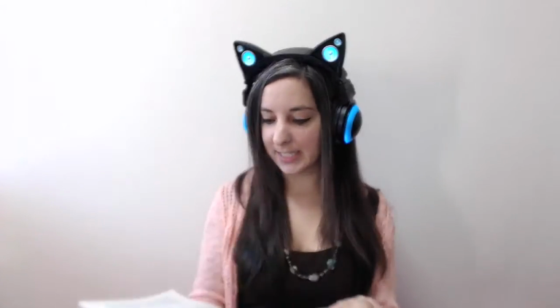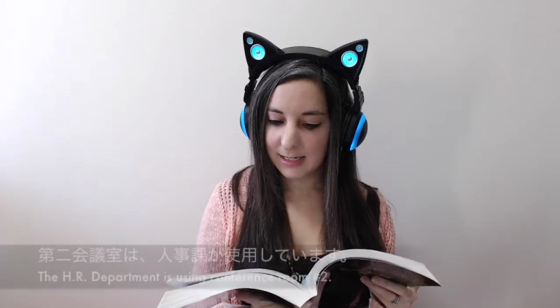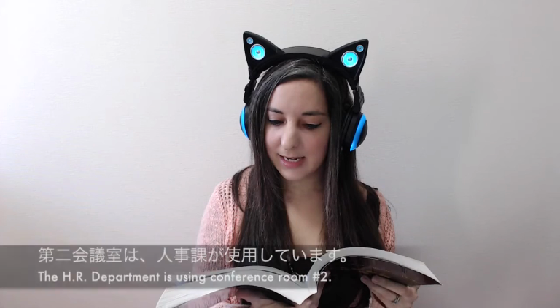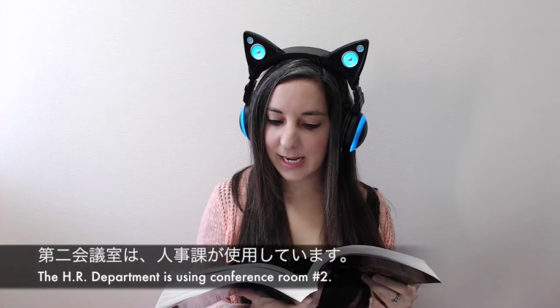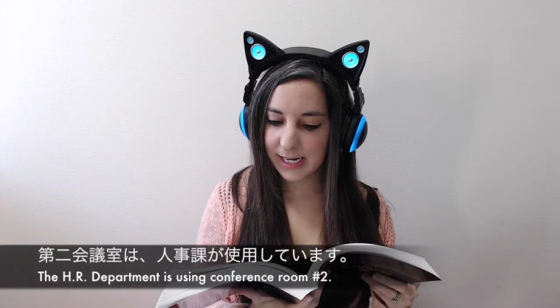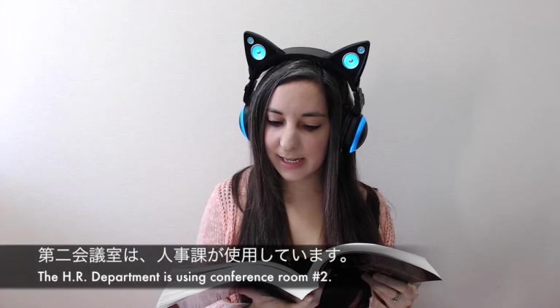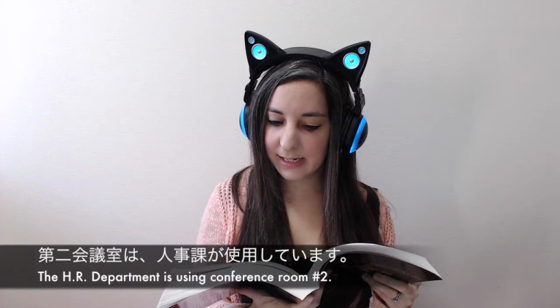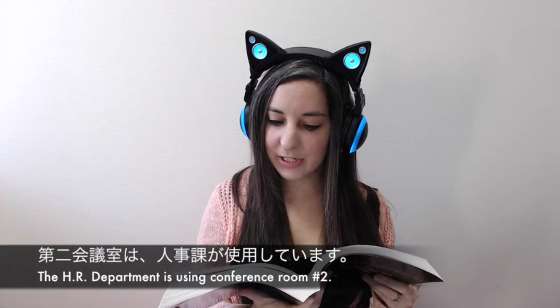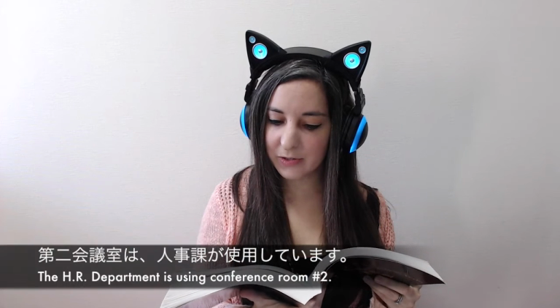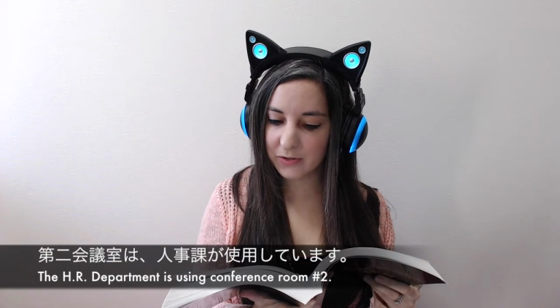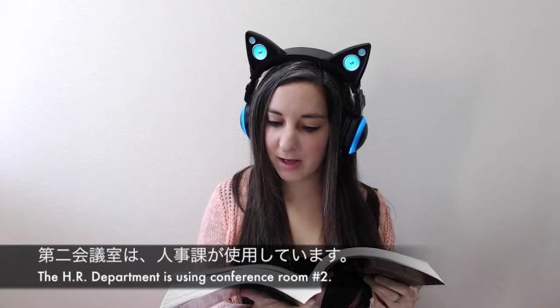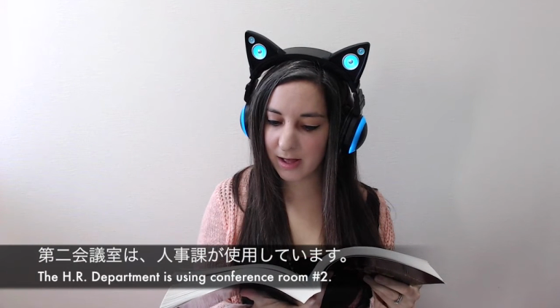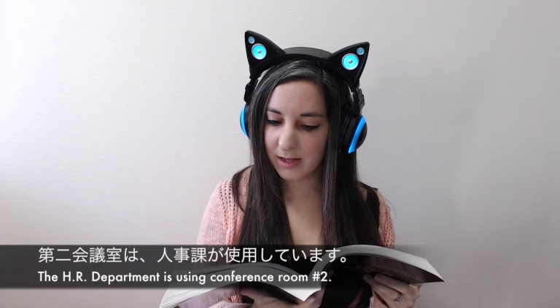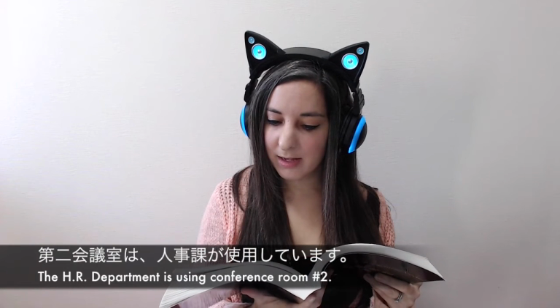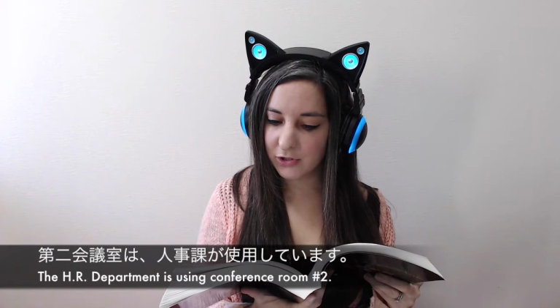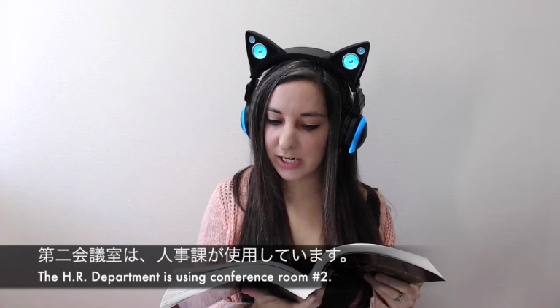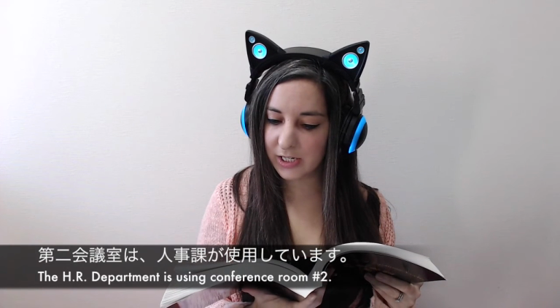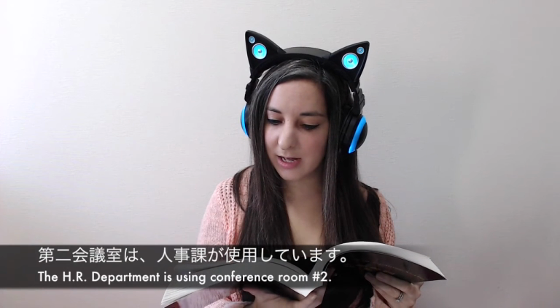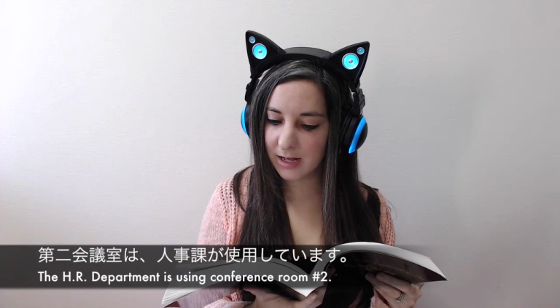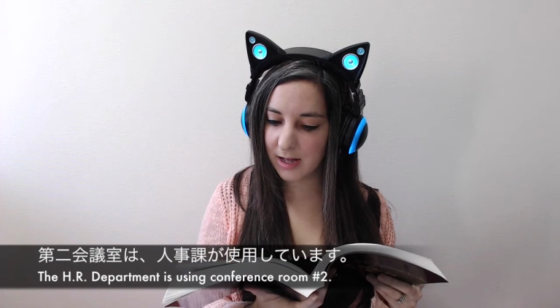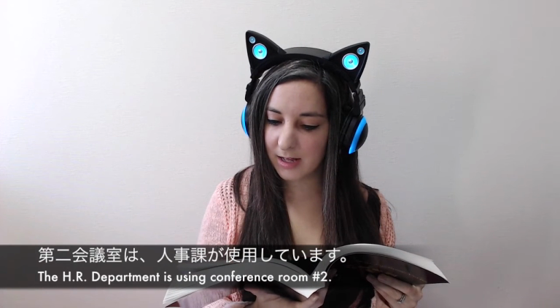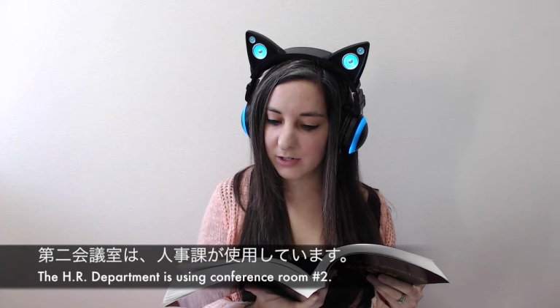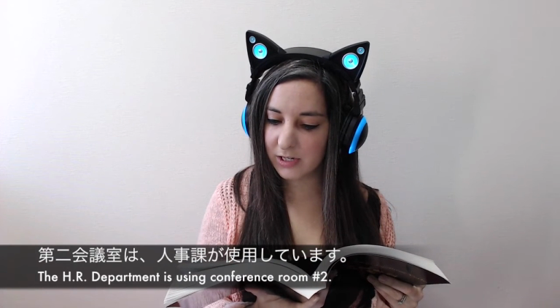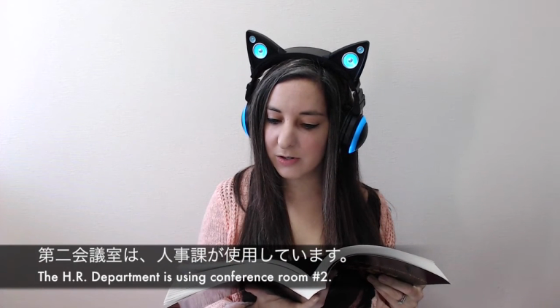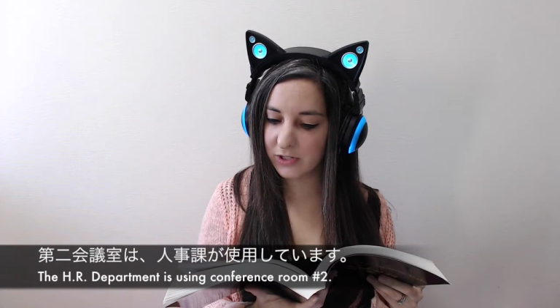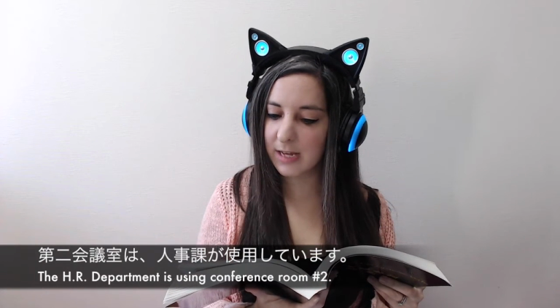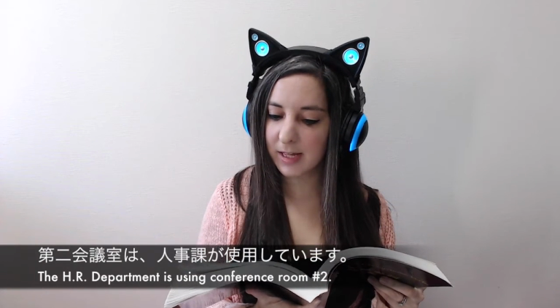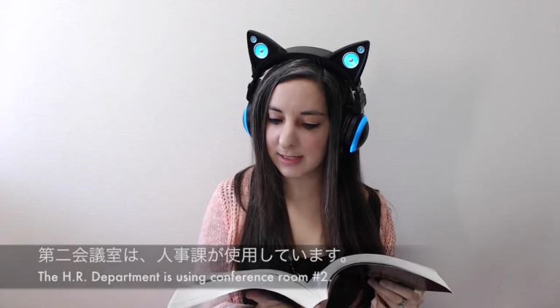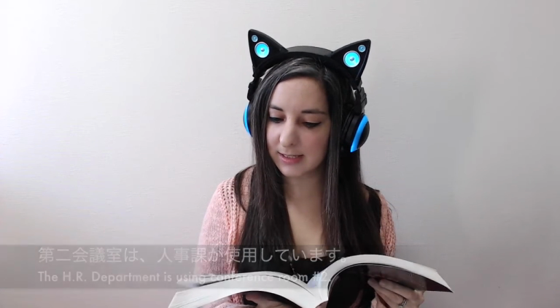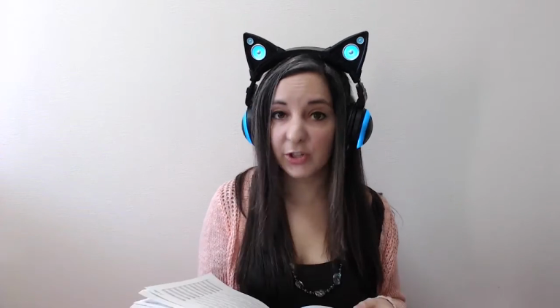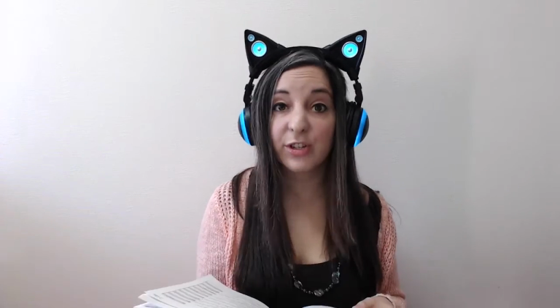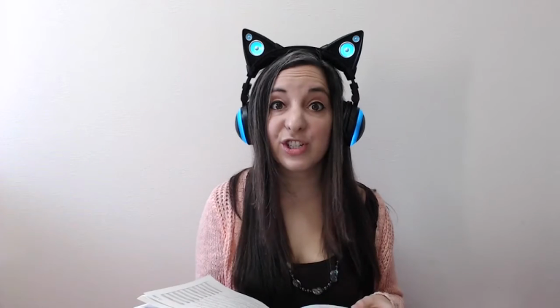Daini kagishitsu wa jinjika ga shiyou shiteimasu. Good to know?